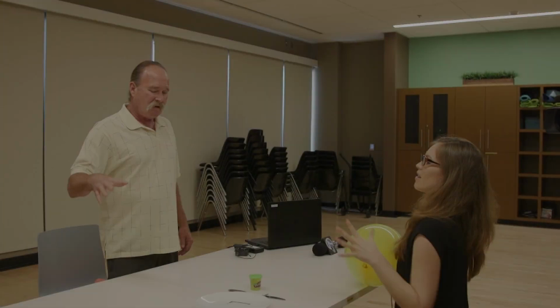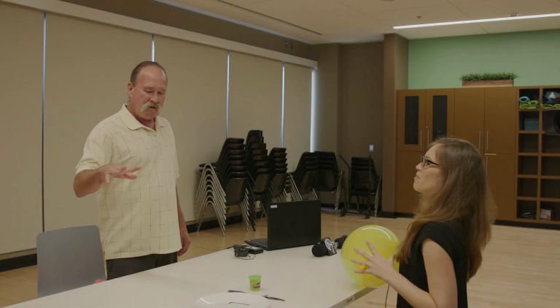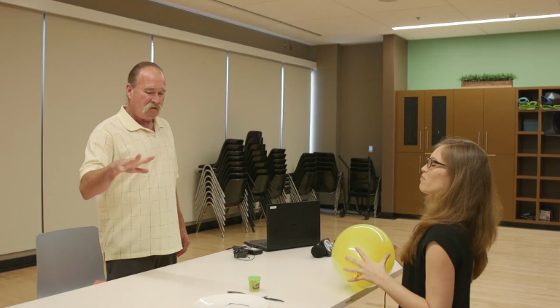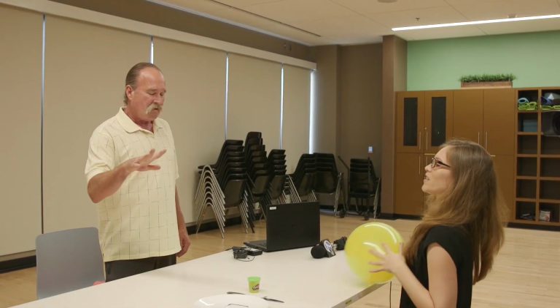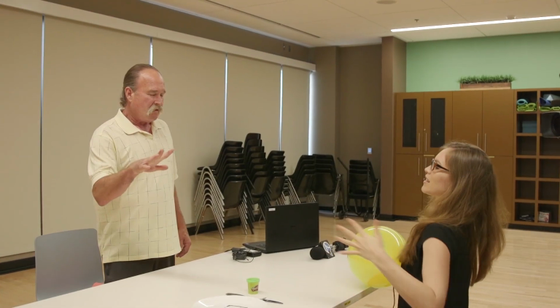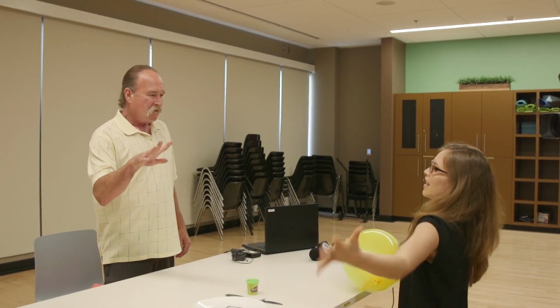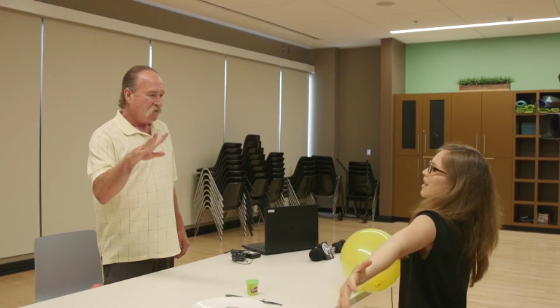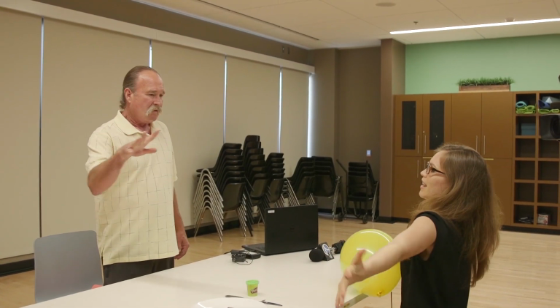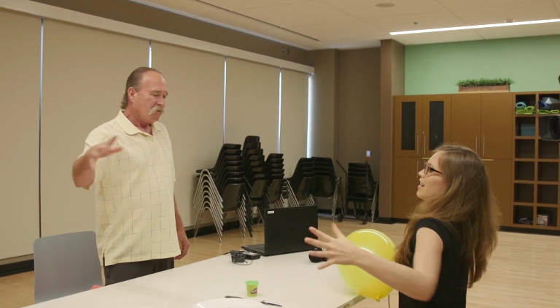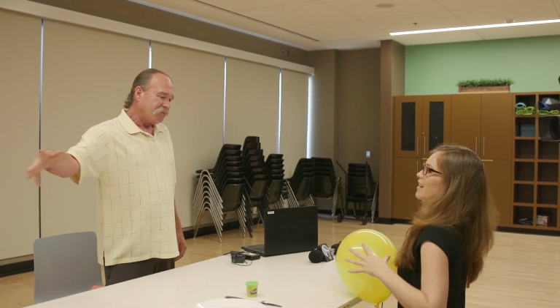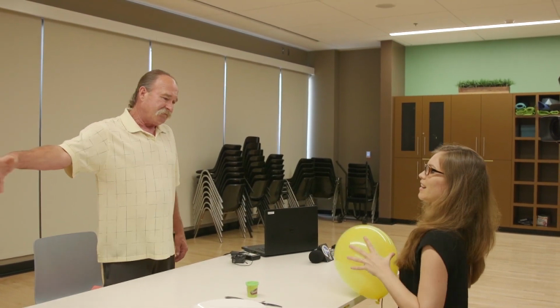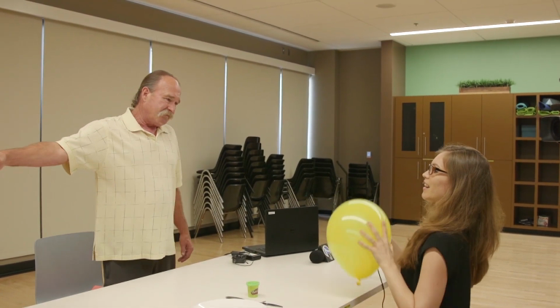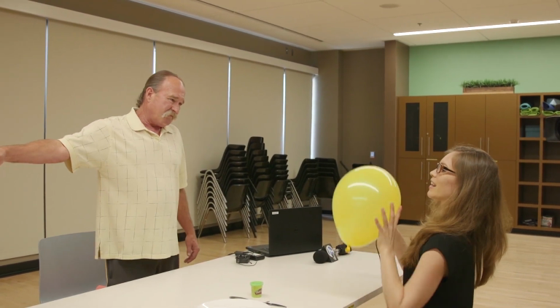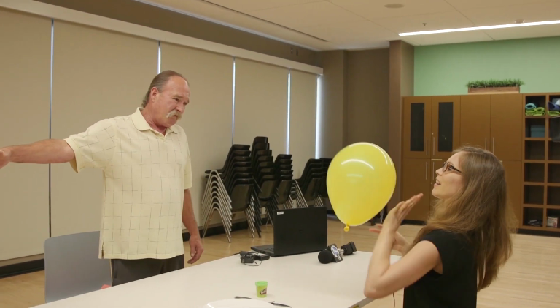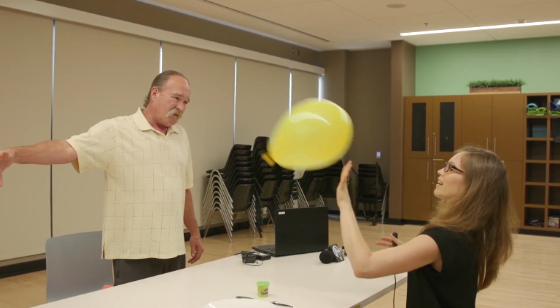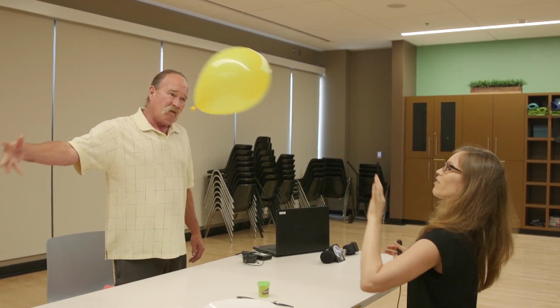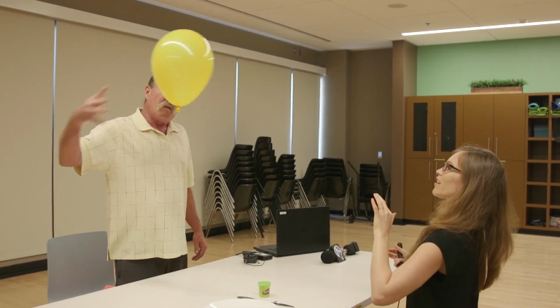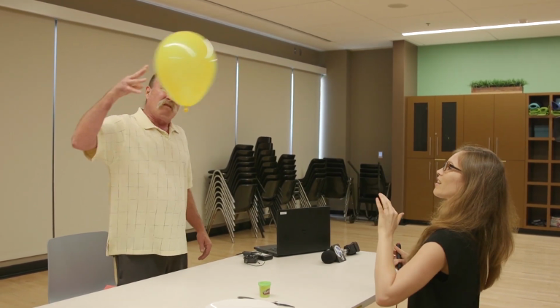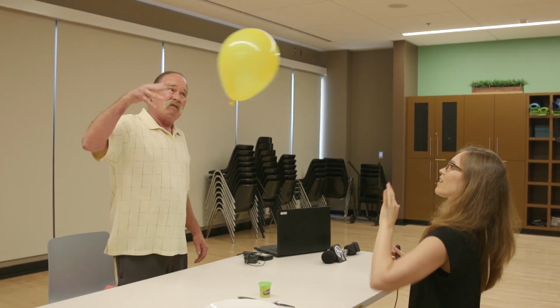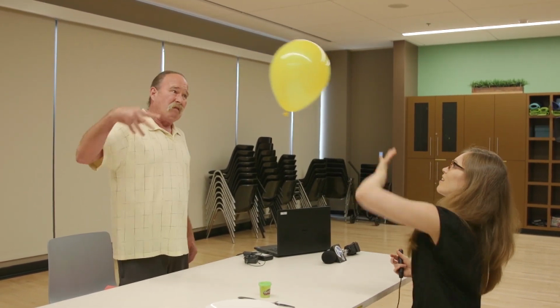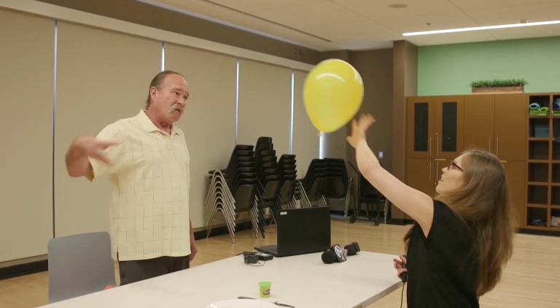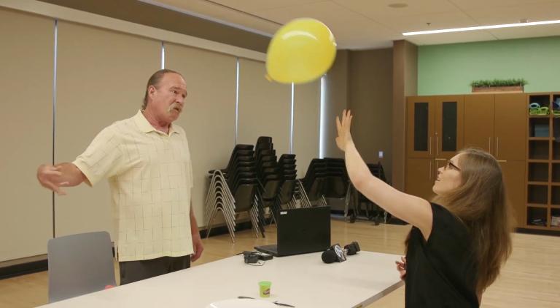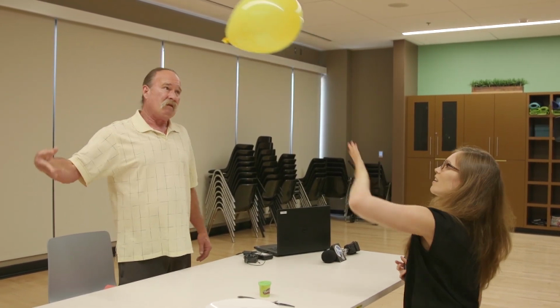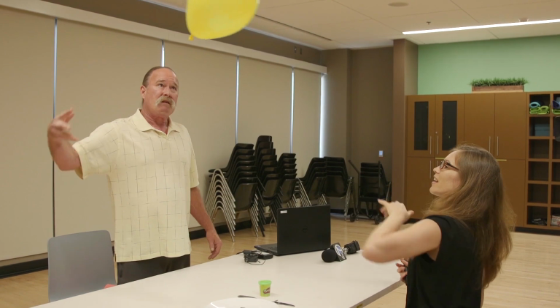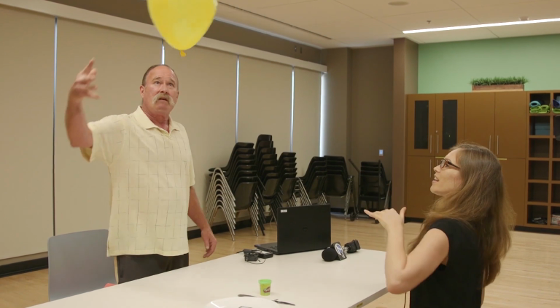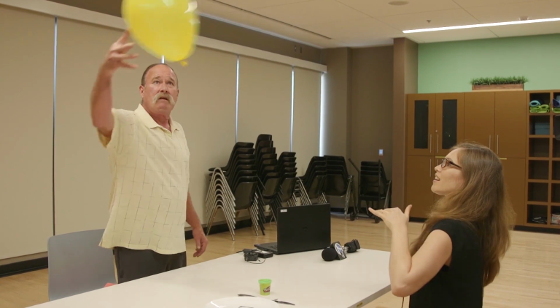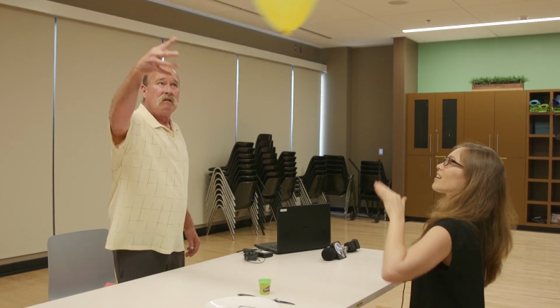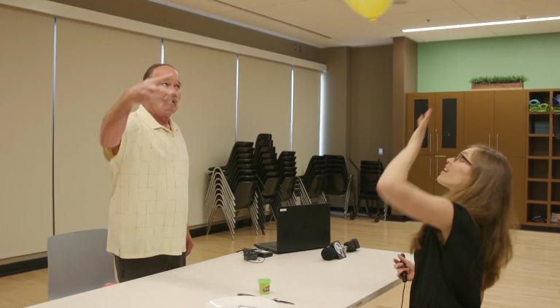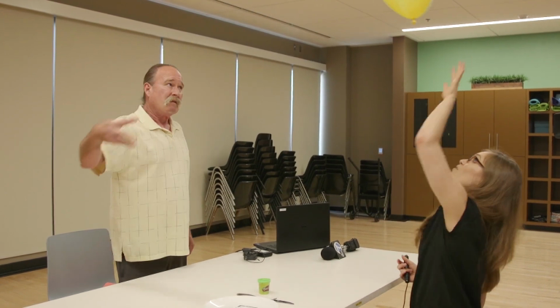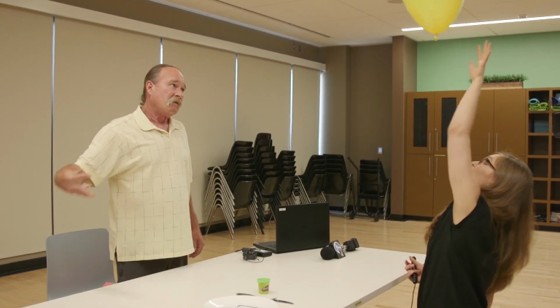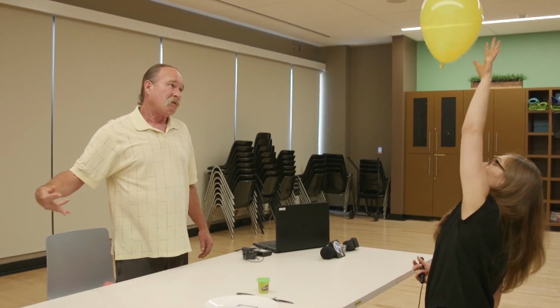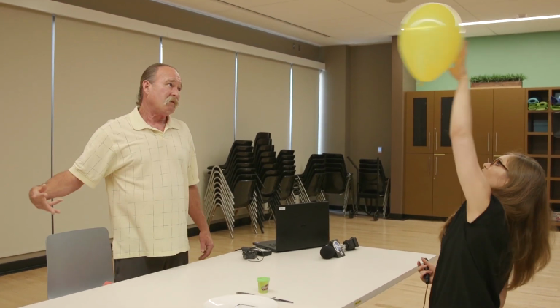Reach to the side. Good. Go for it. Again. Beautiful.